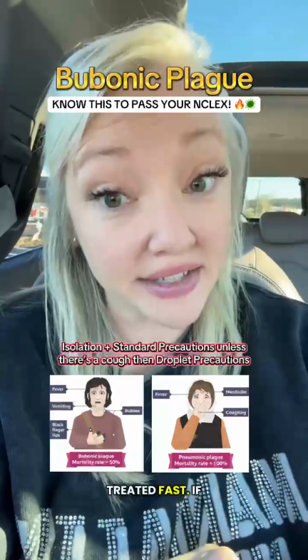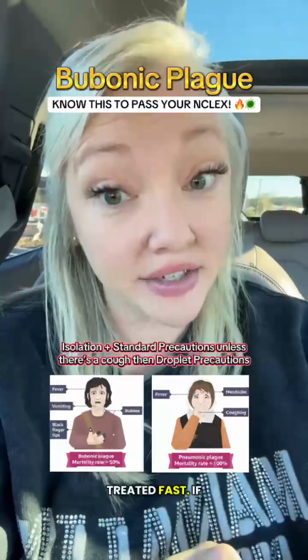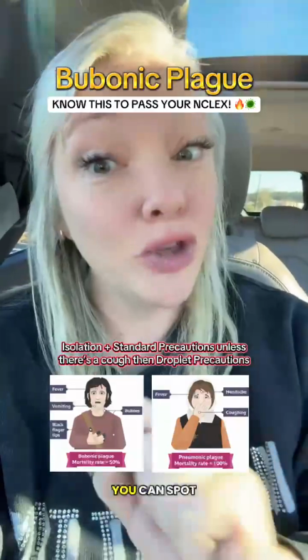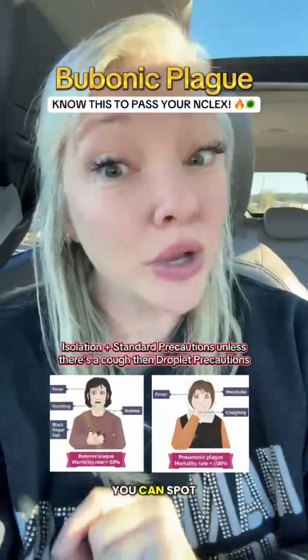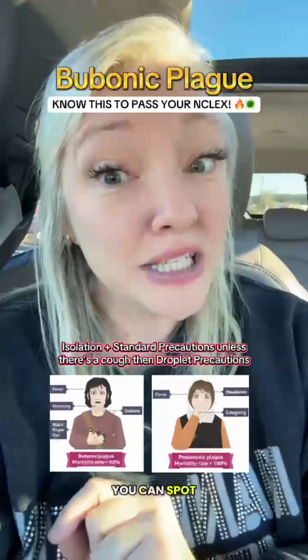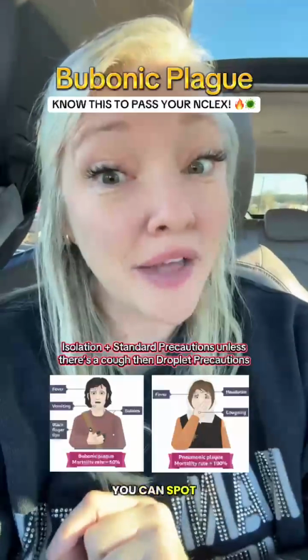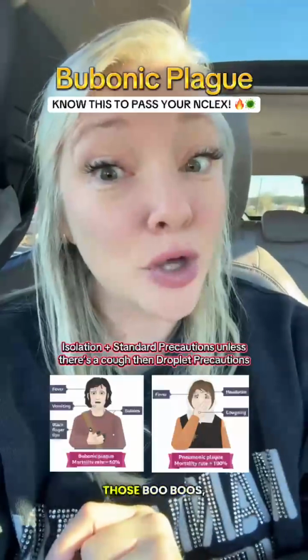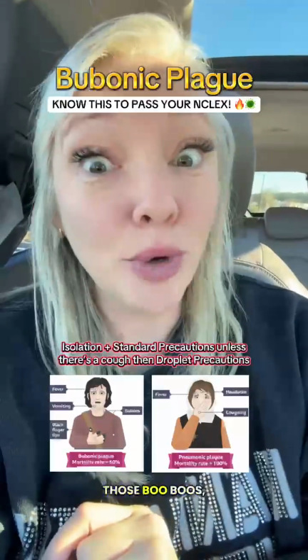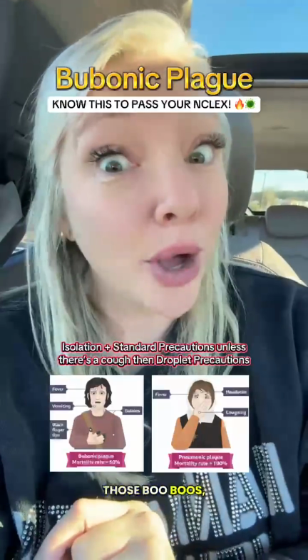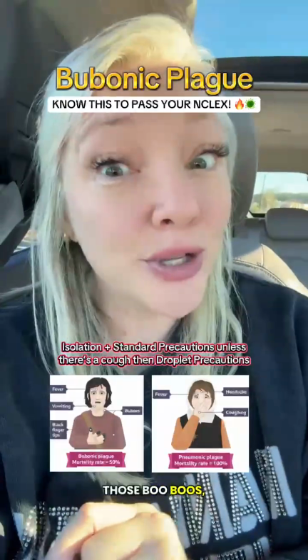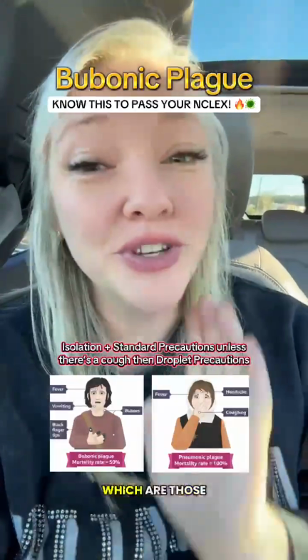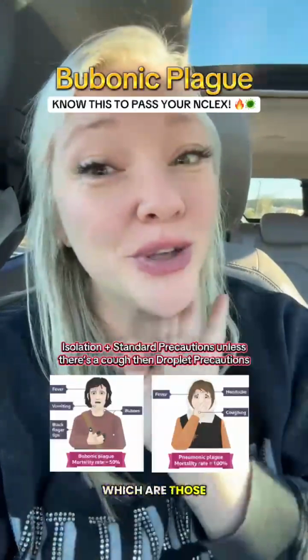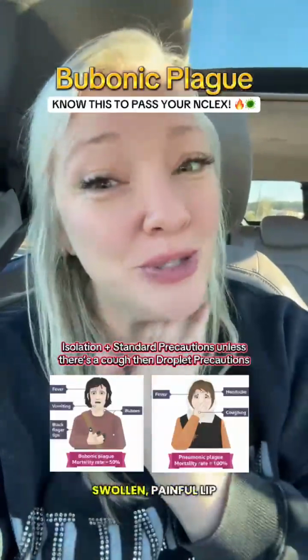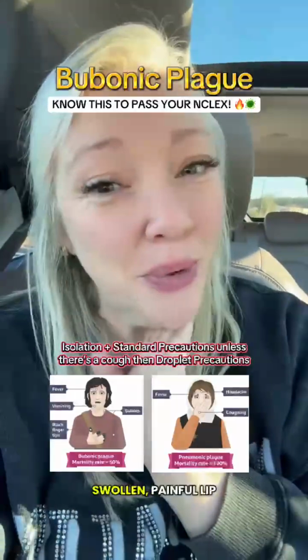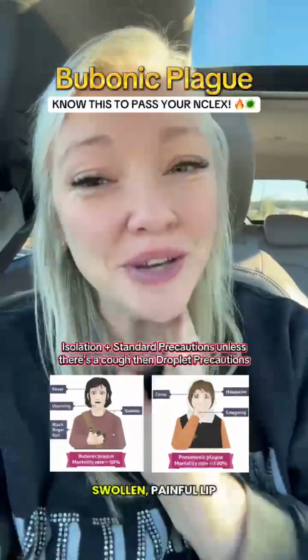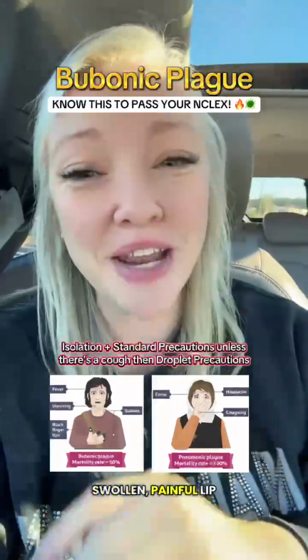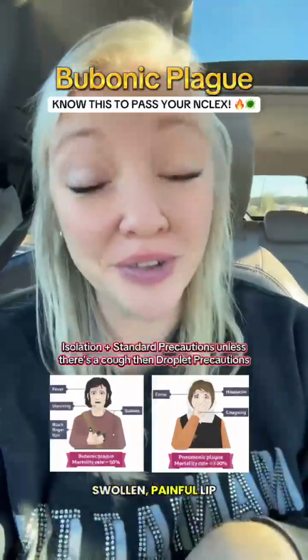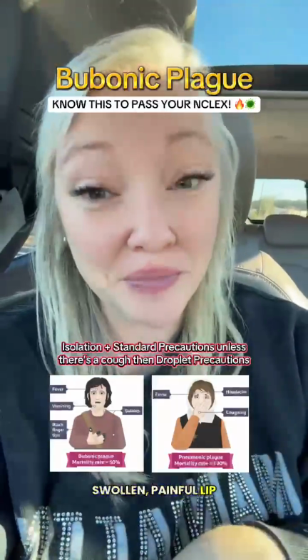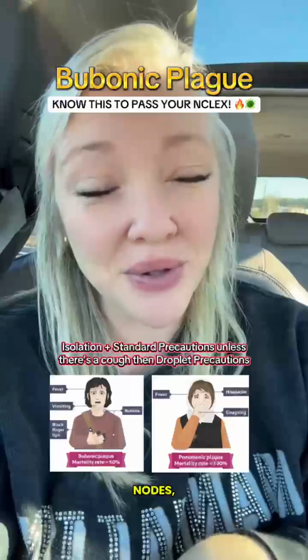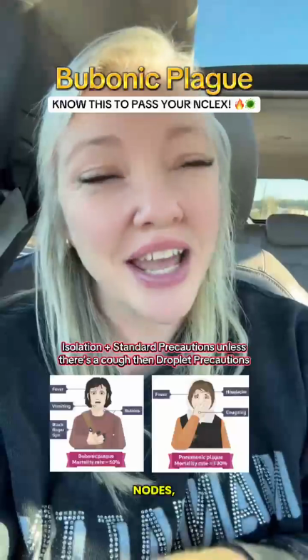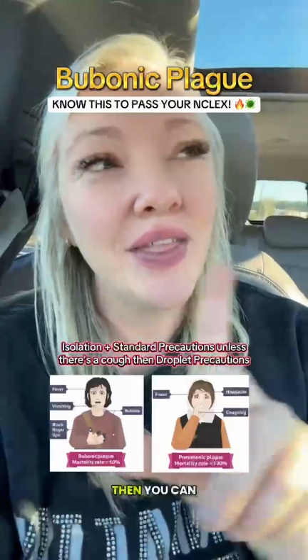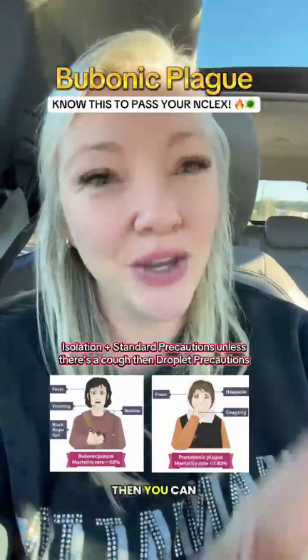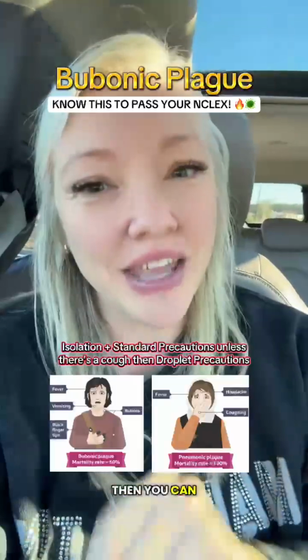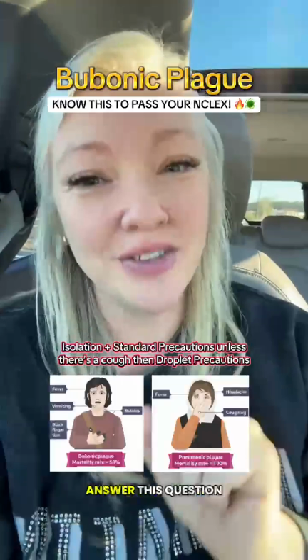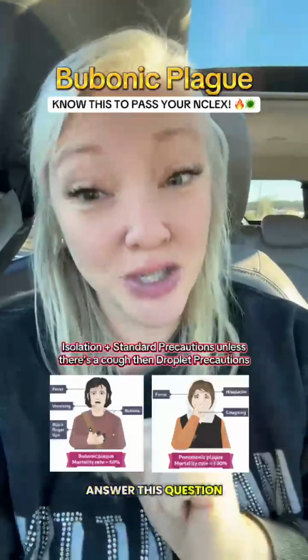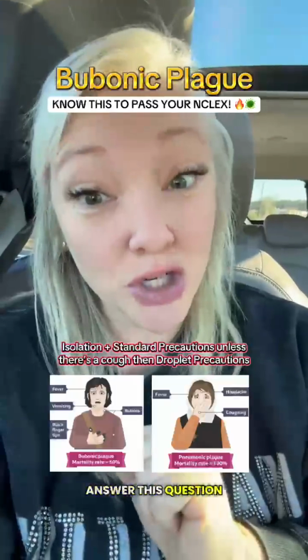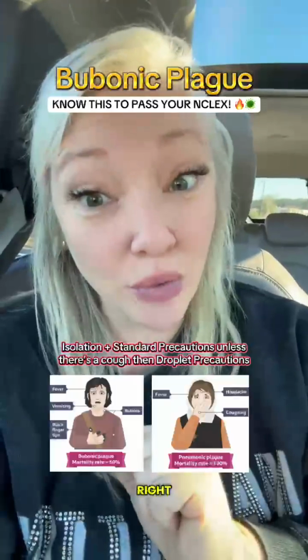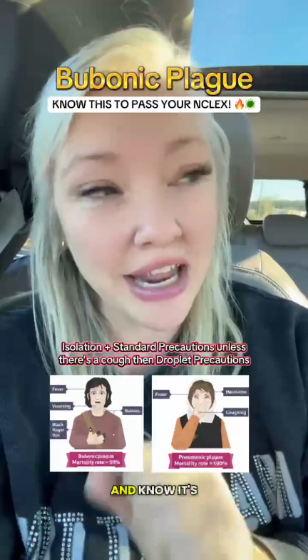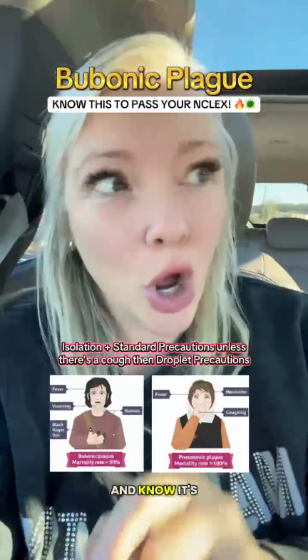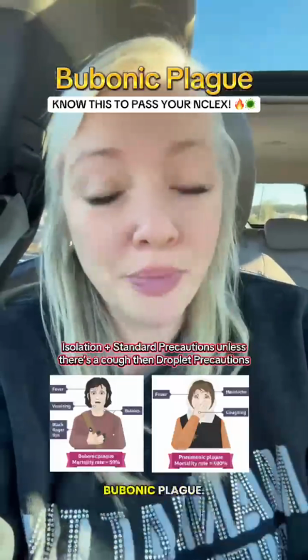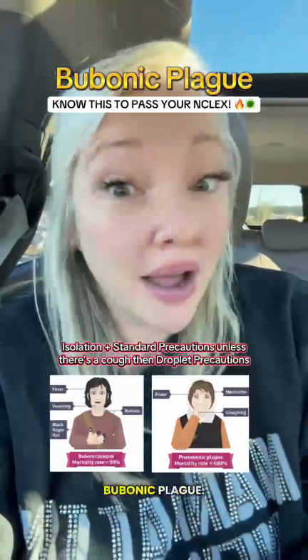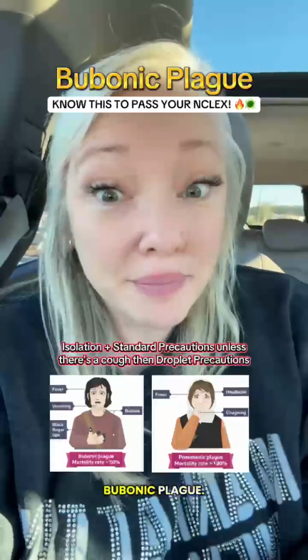If you can spot those buboes — those swollen, painful lymph nodes — then you can answer this question correctly and know it's bubonic plague.